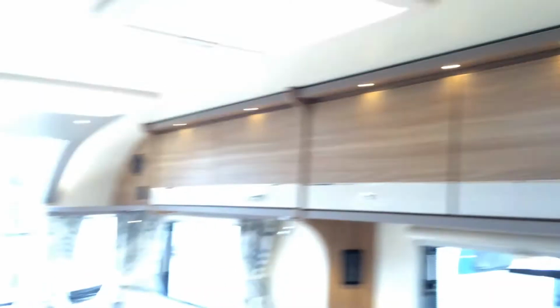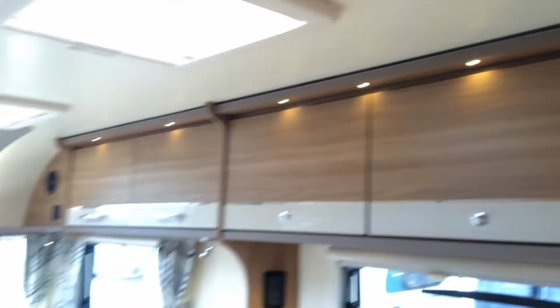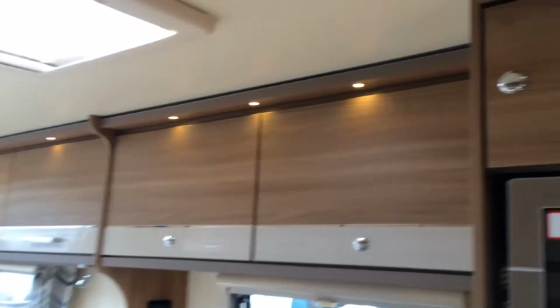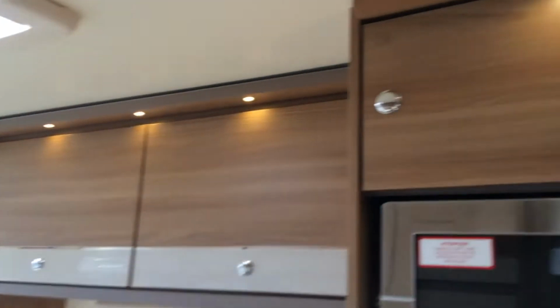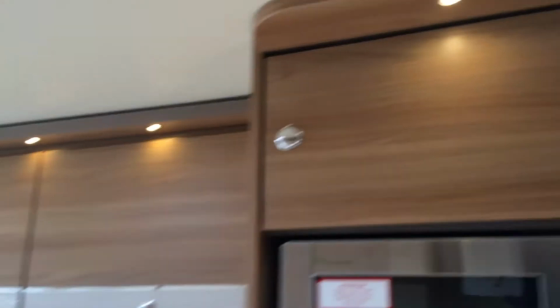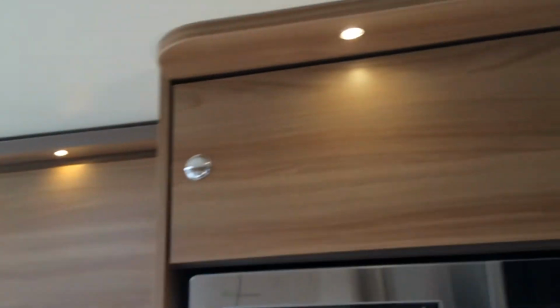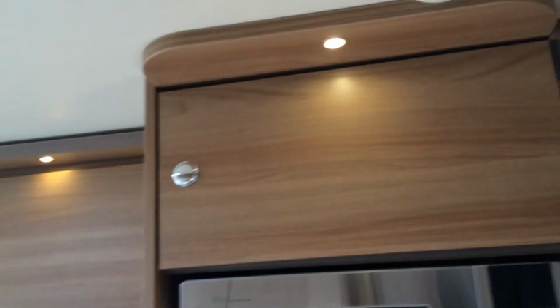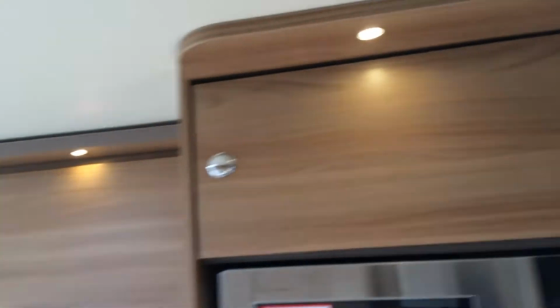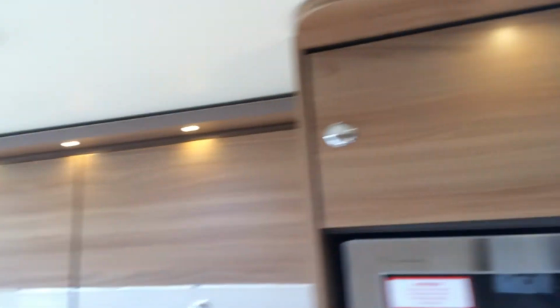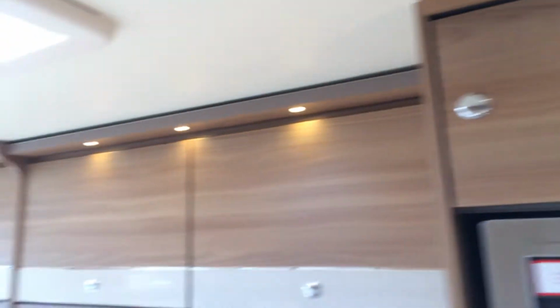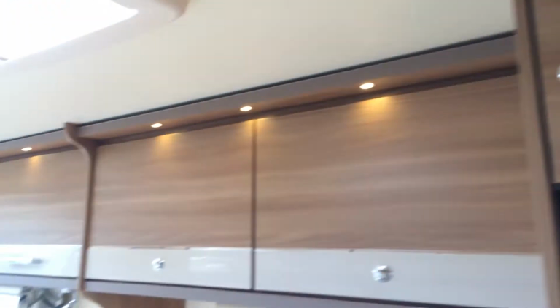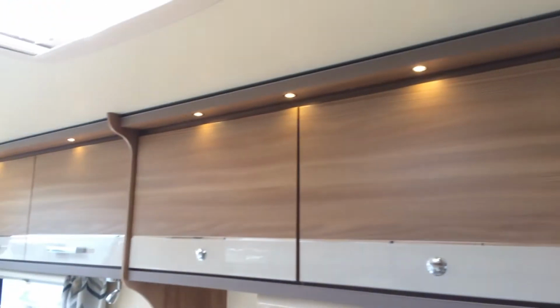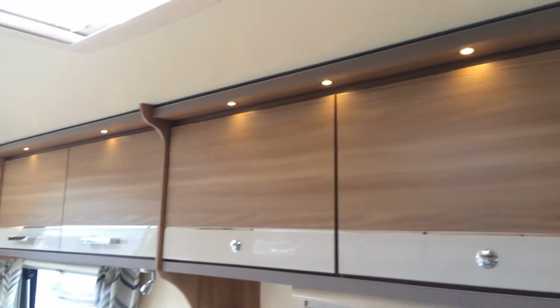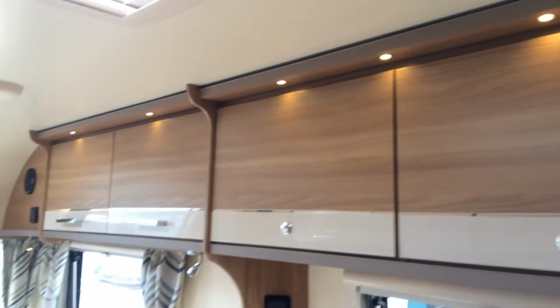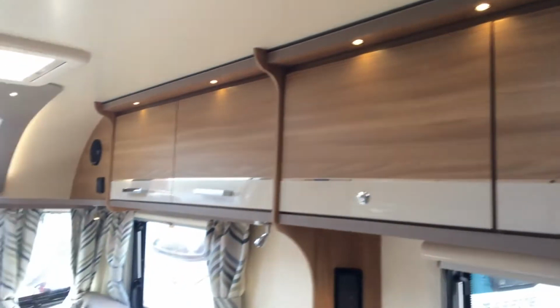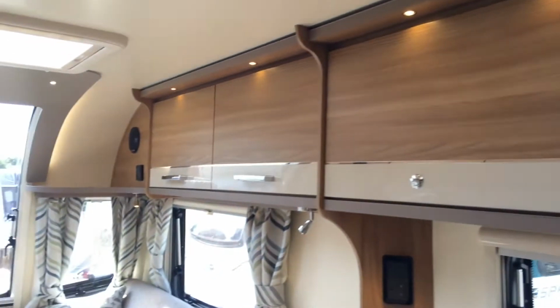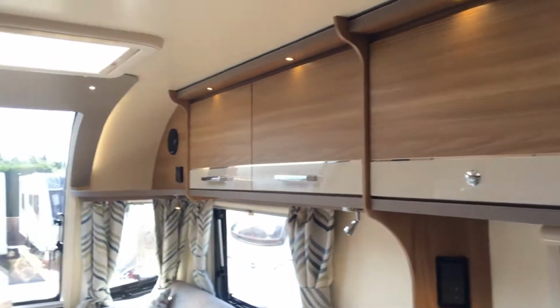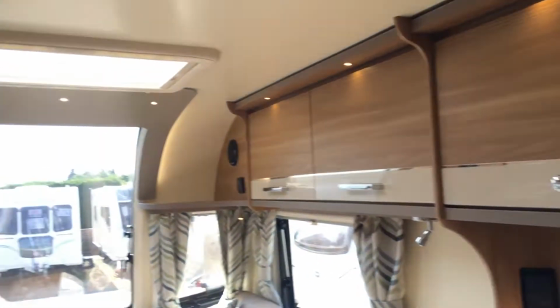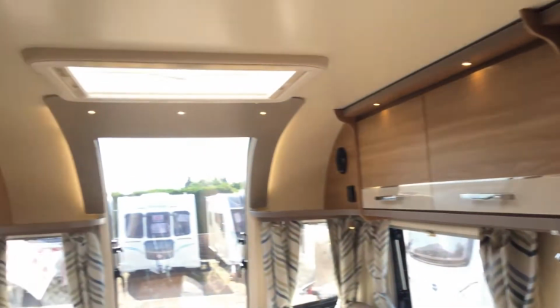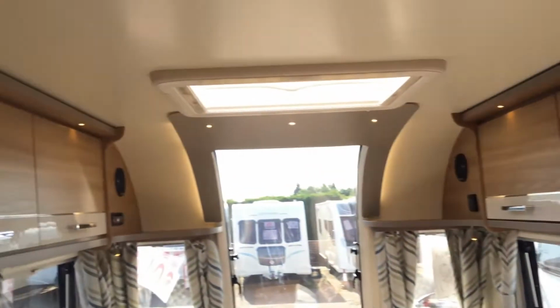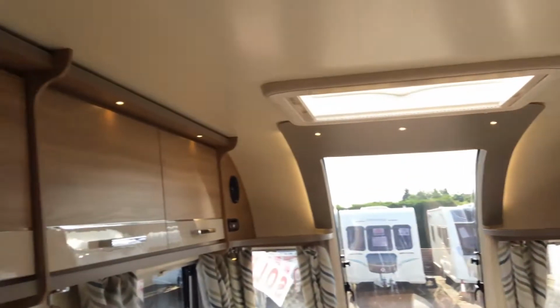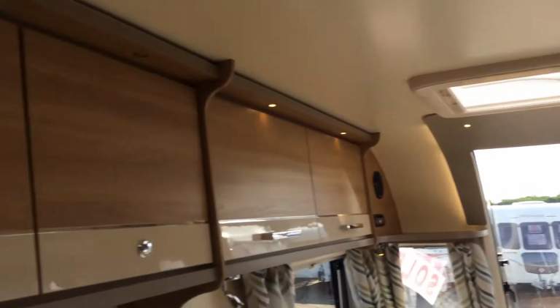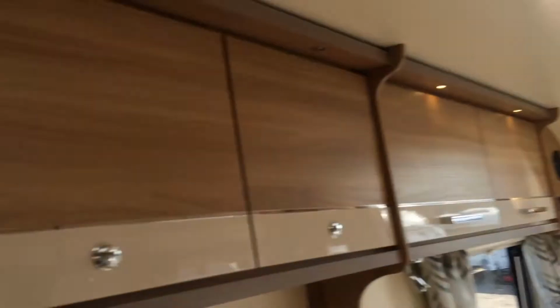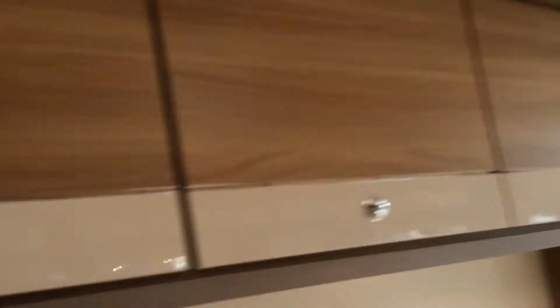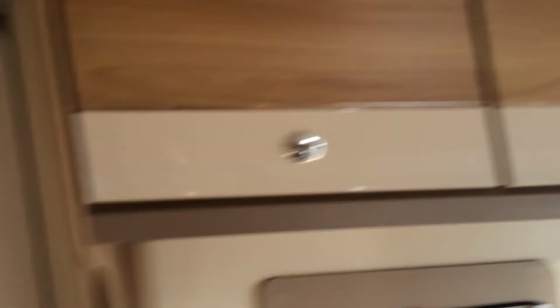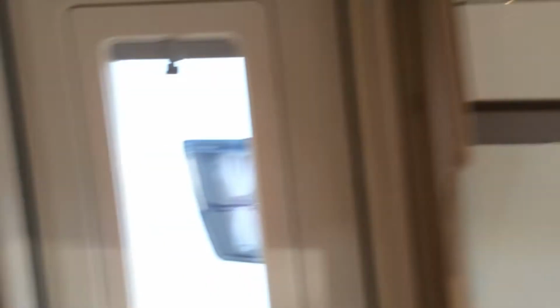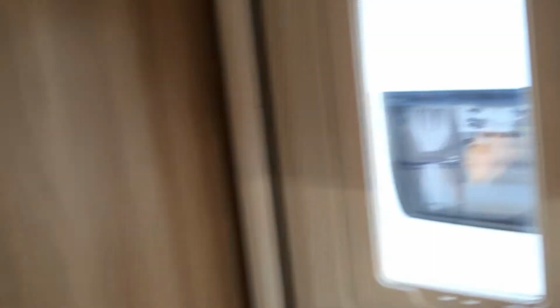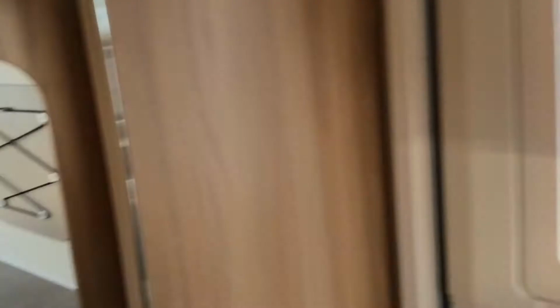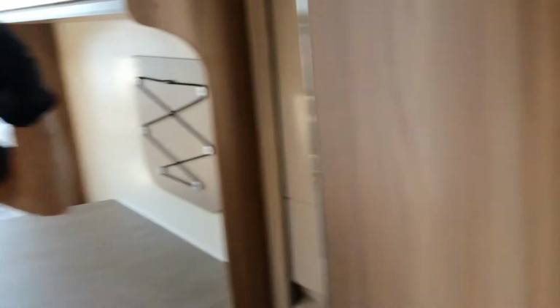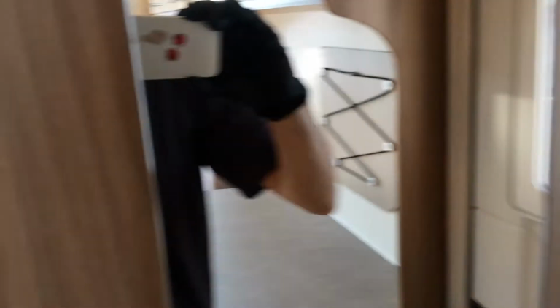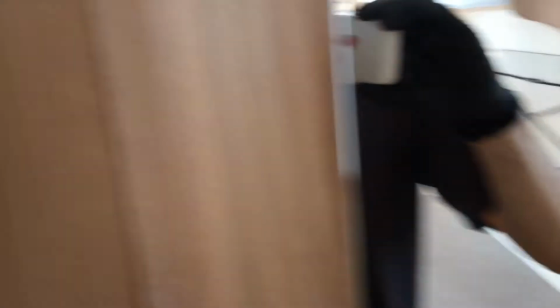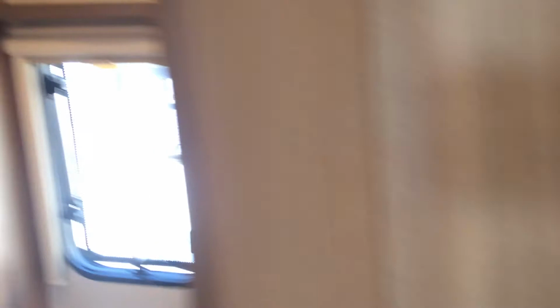If I just bring the camera around, you'll see I've got all the lights on so you can see around the caravan, the washroom as well.